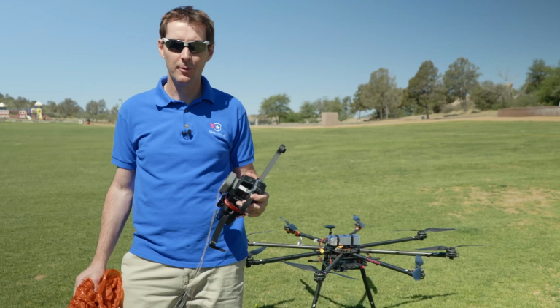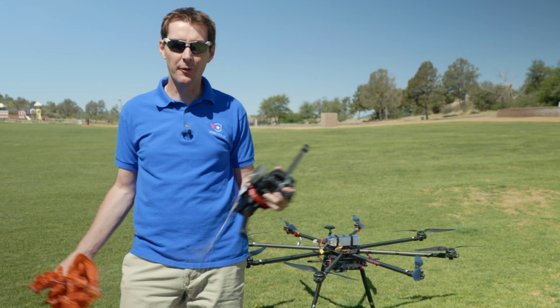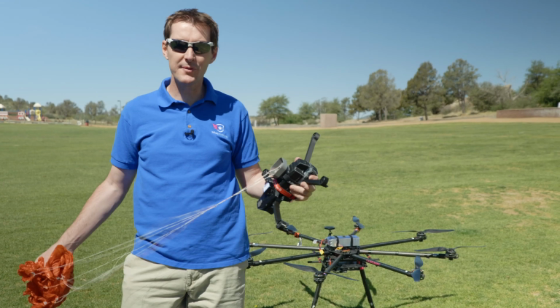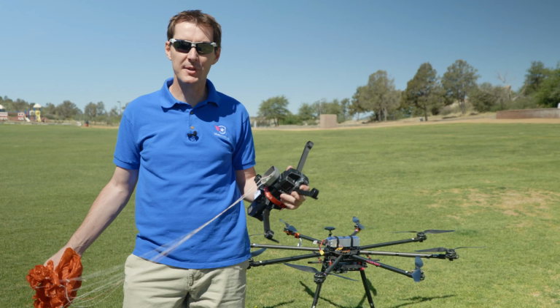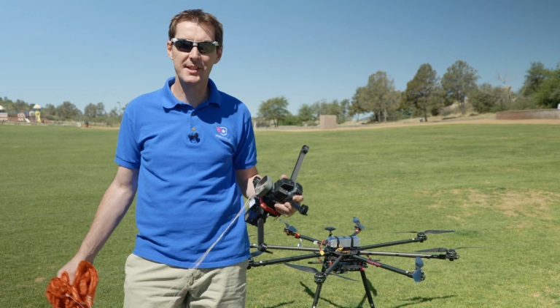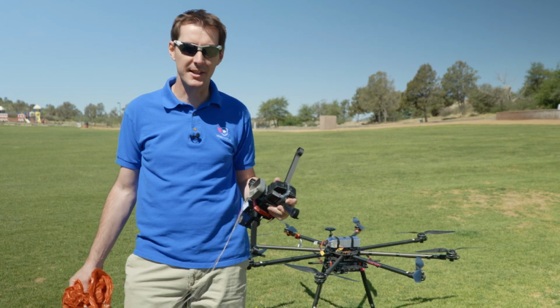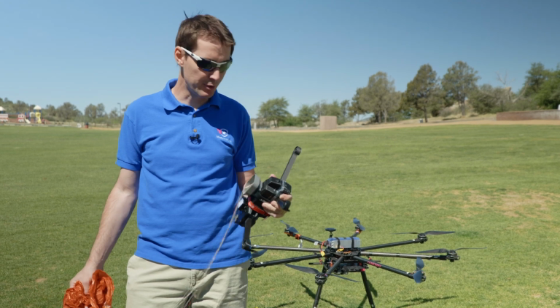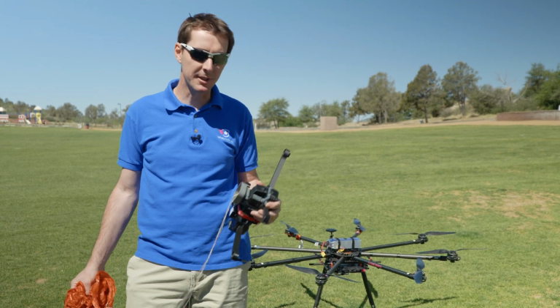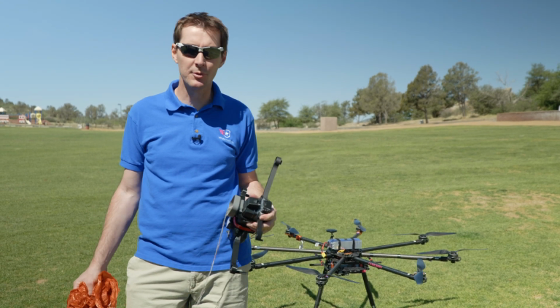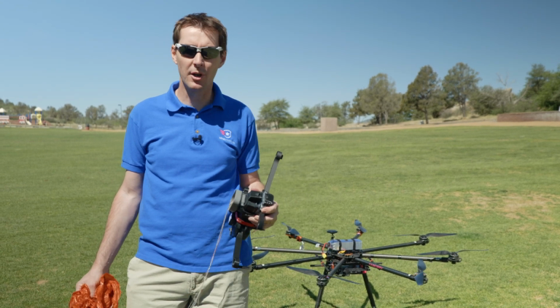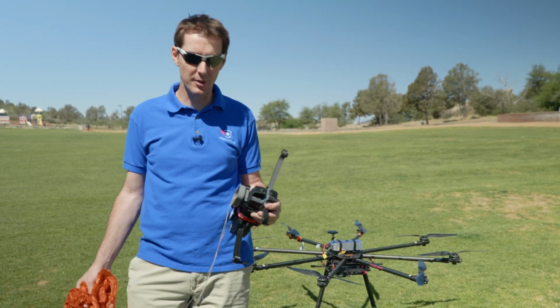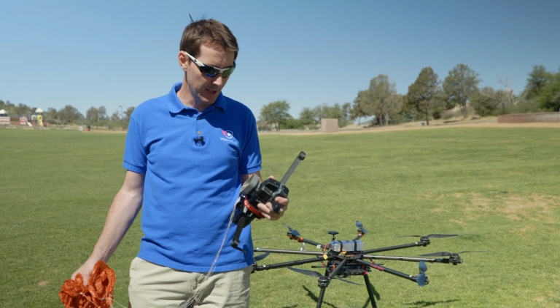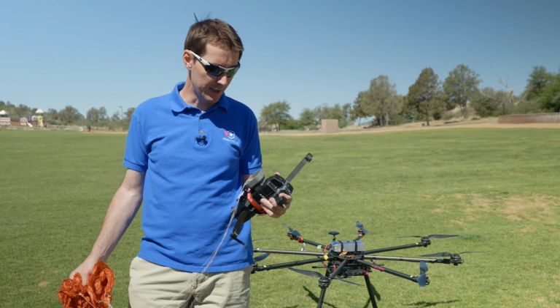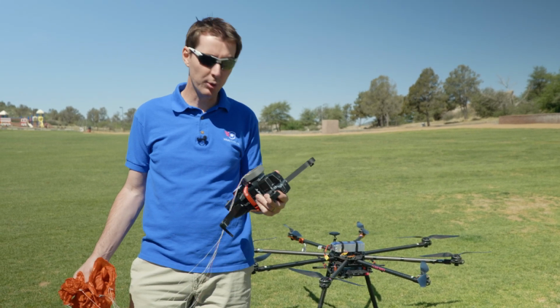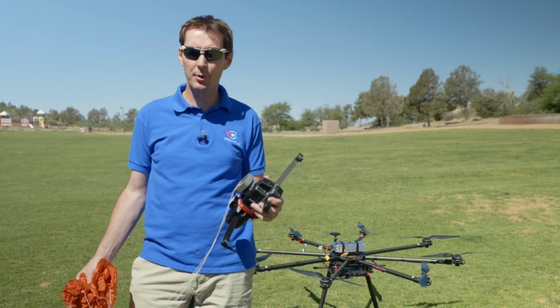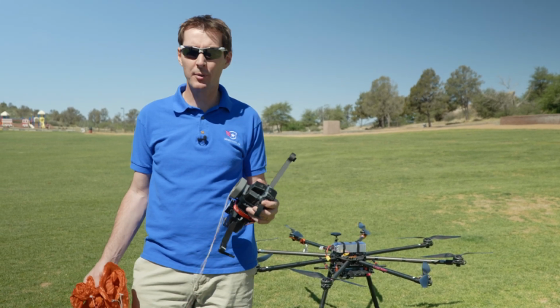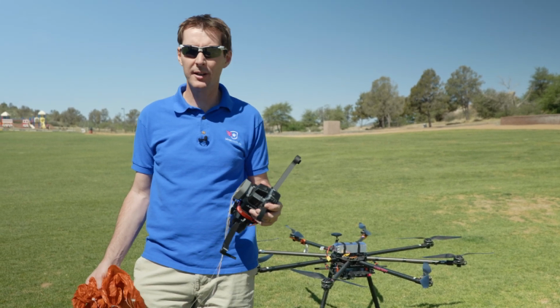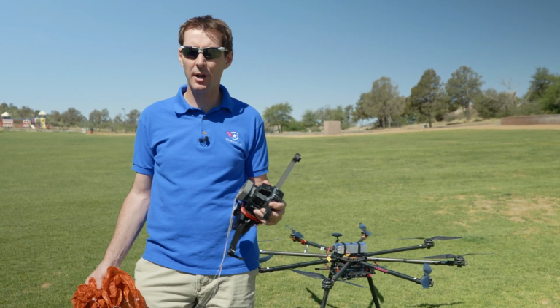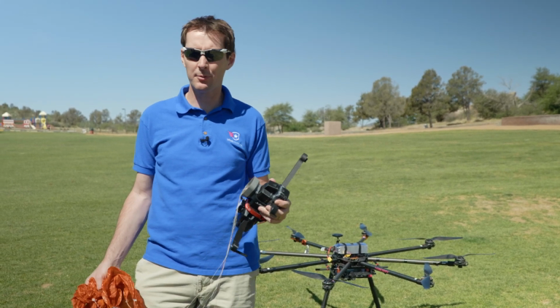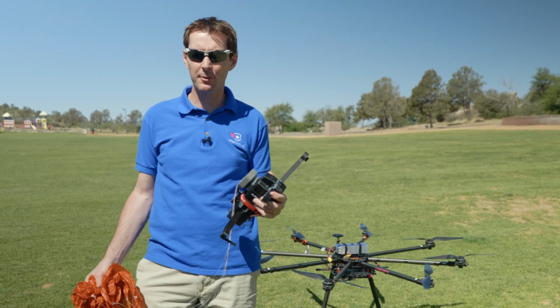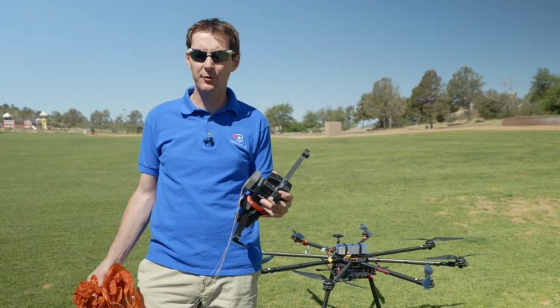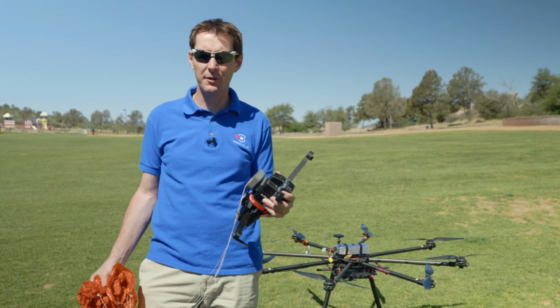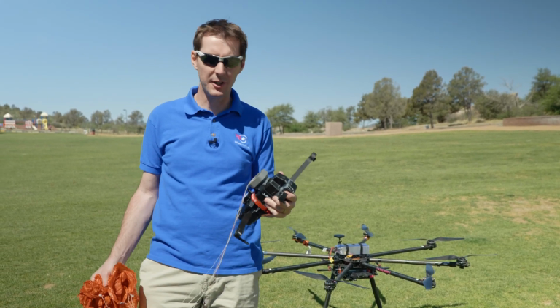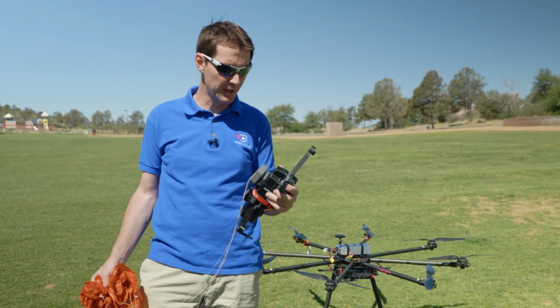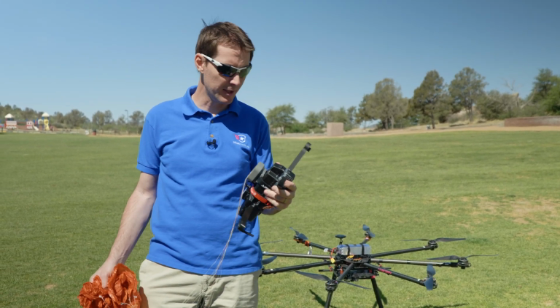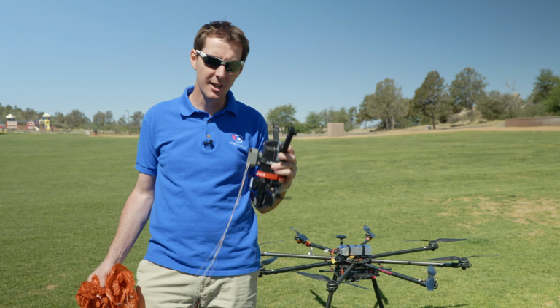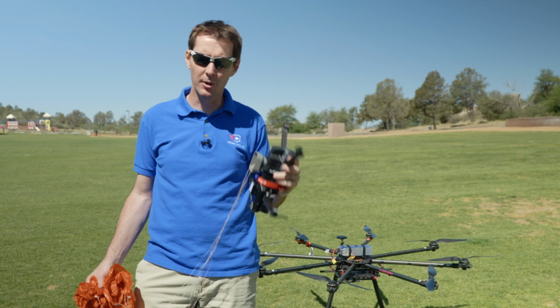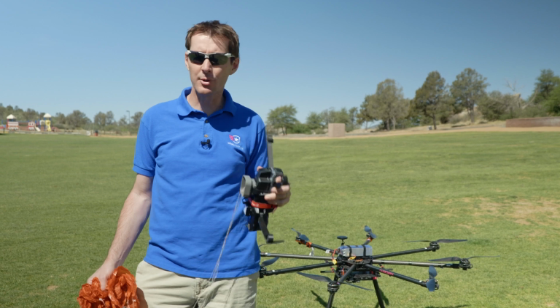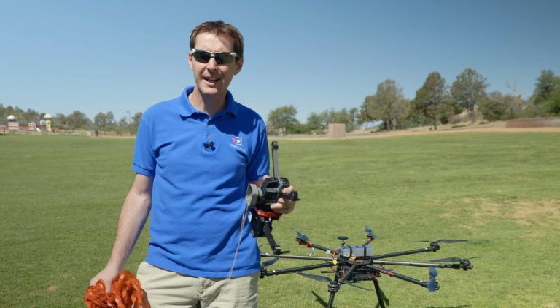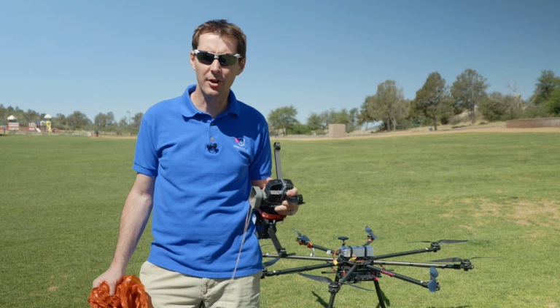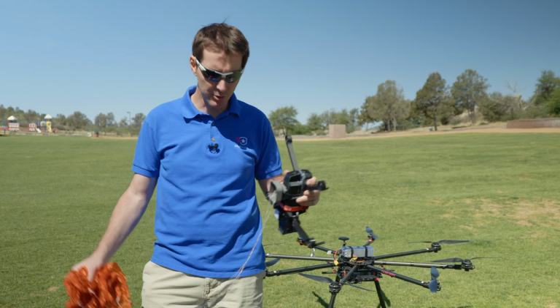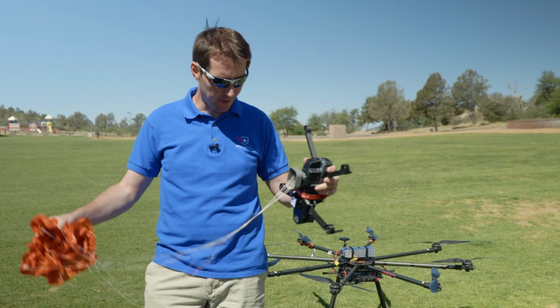The first flight was a success. We dropped it from 200 feet. It deployed pretty quickly — probably right around 40 feet underneath it. We're going to try again at 100 feet.